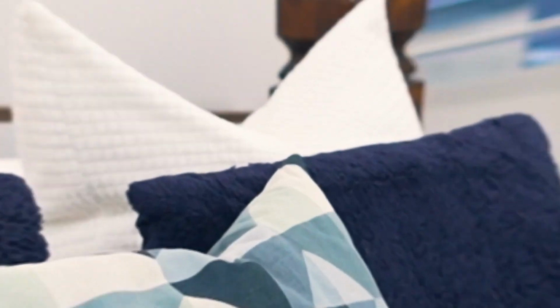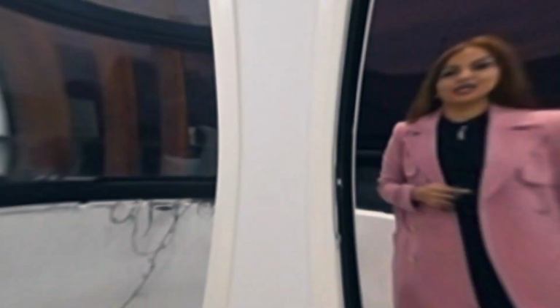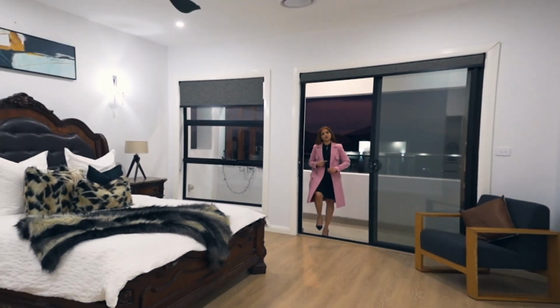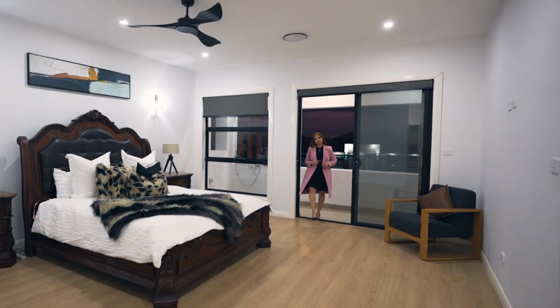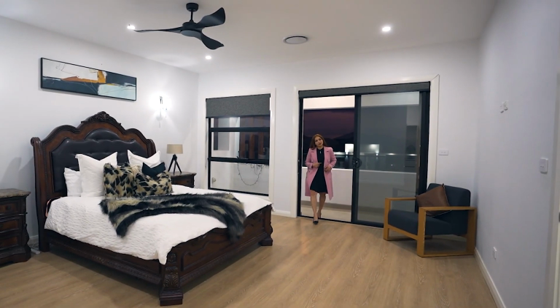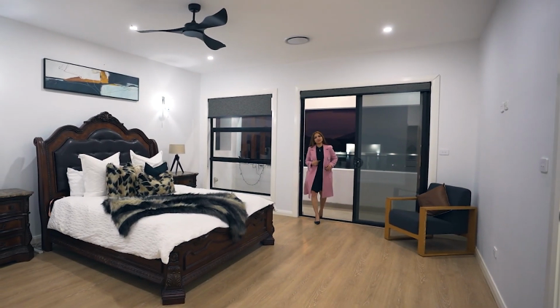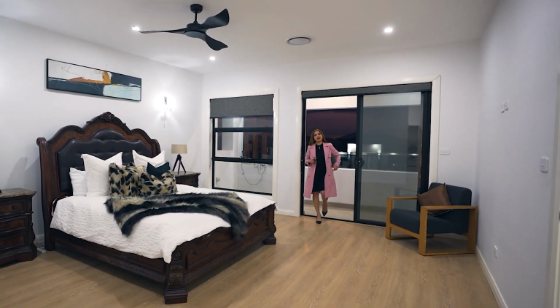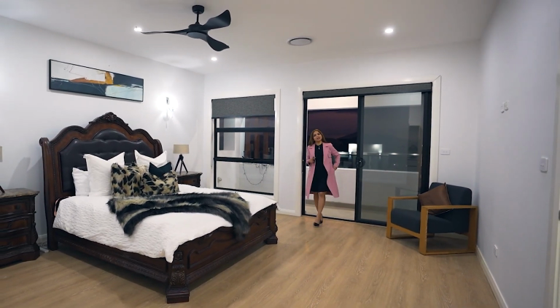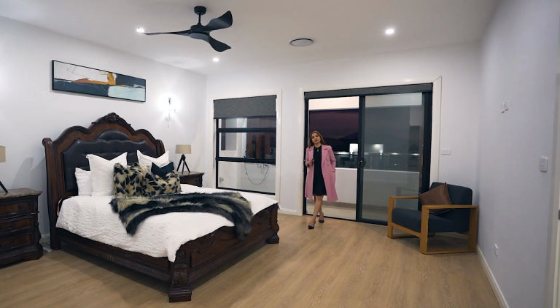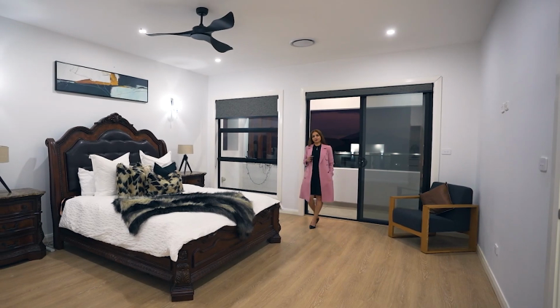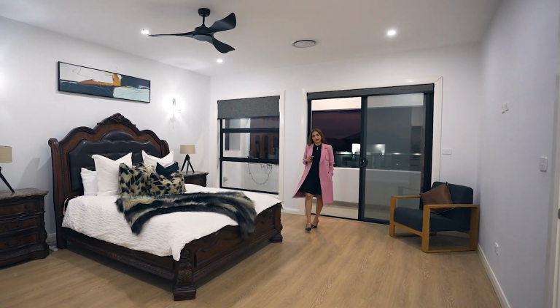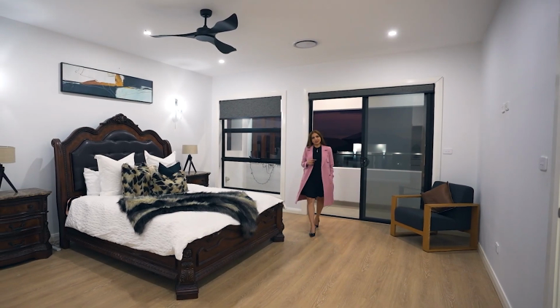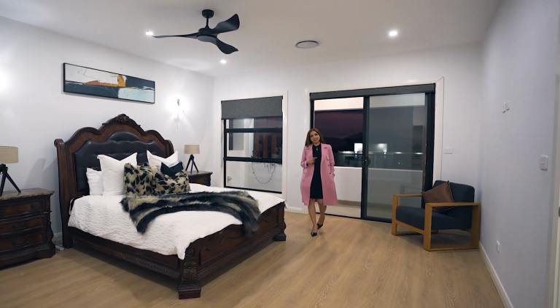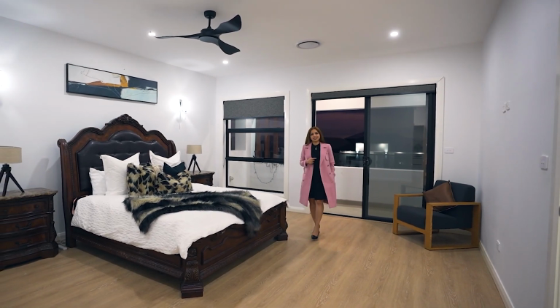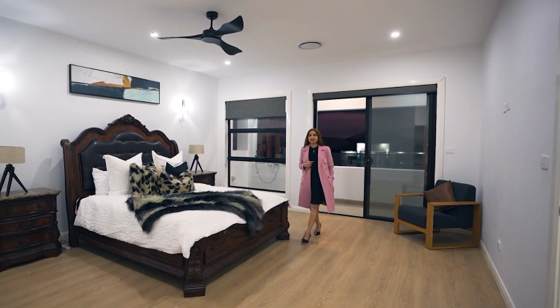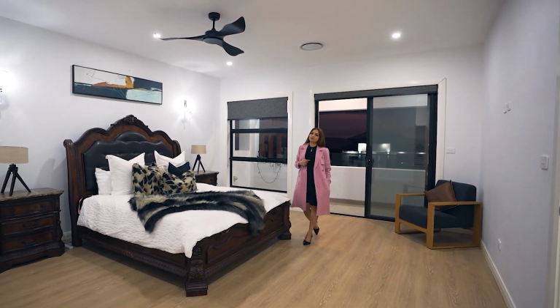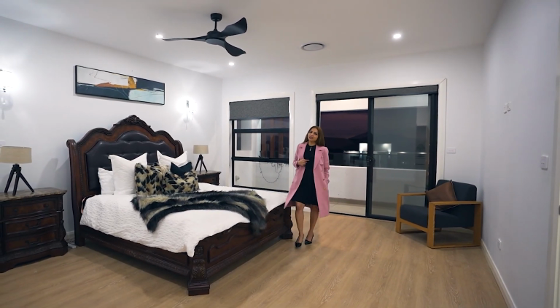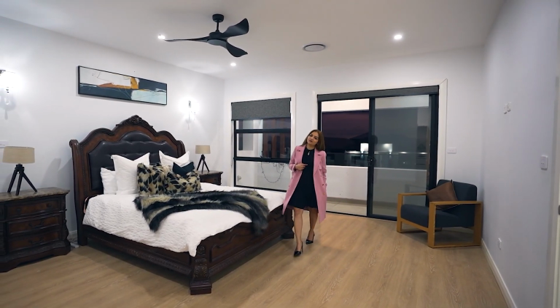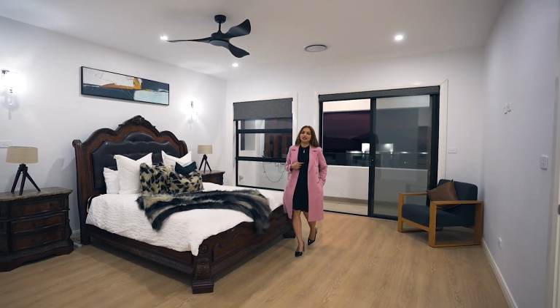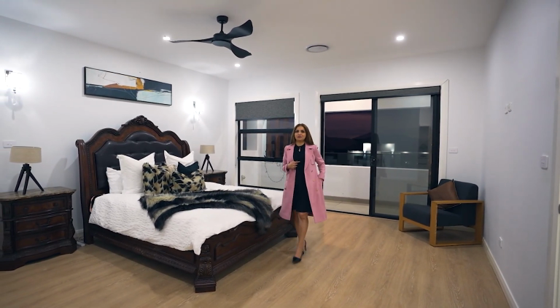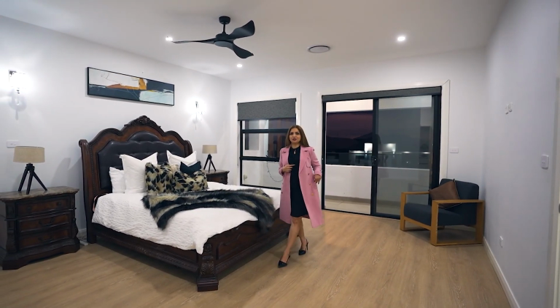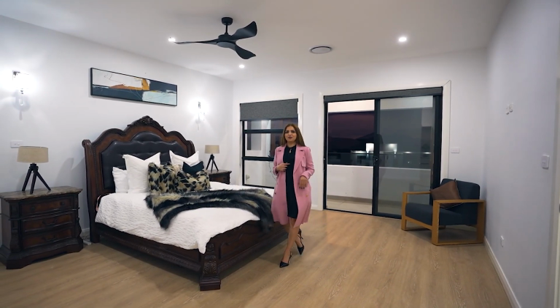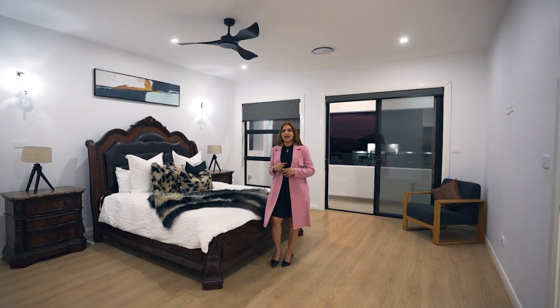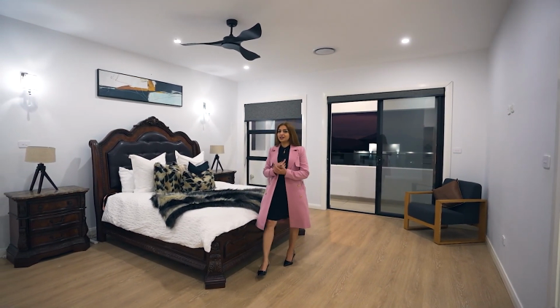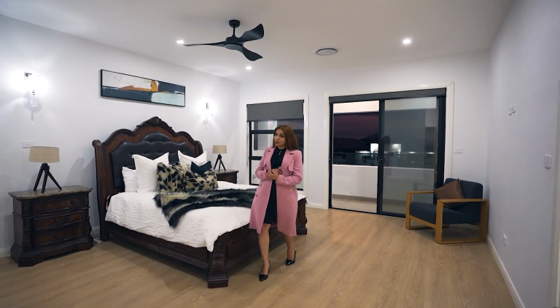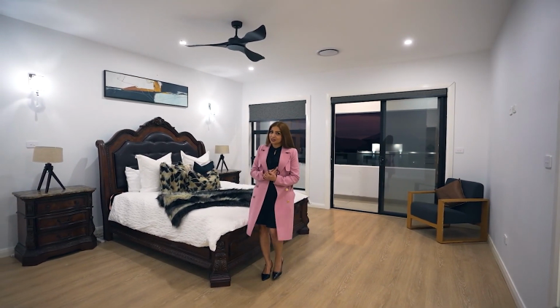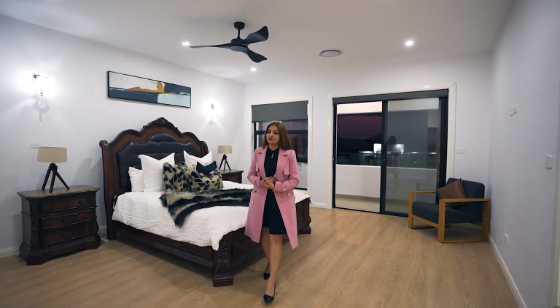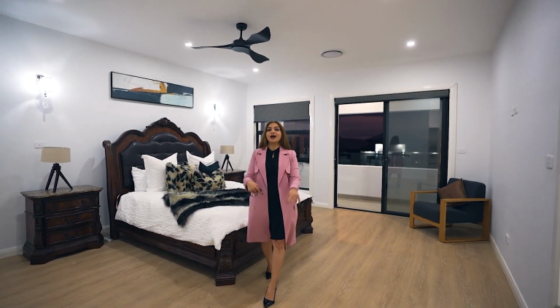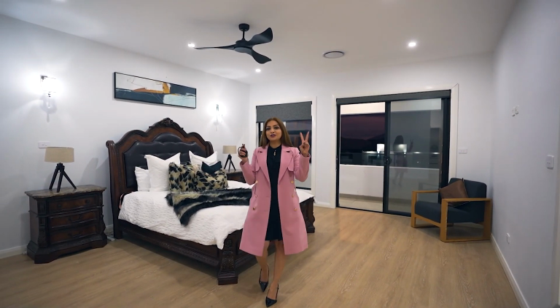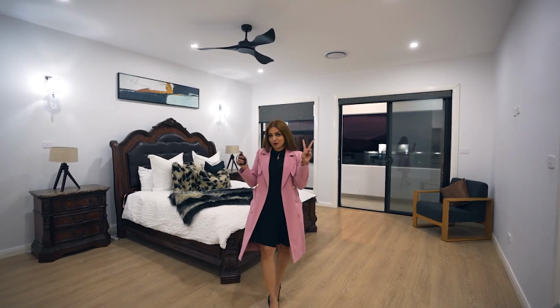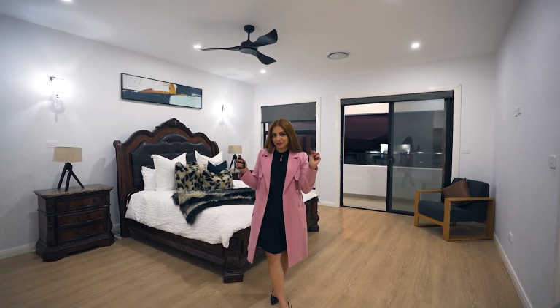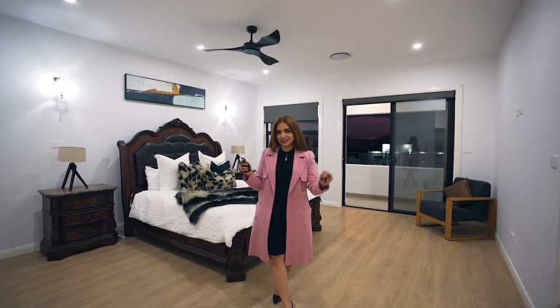Enjoy the views and beautiful evening teas in this massive master bedroom — and the good news is, we have two of these.